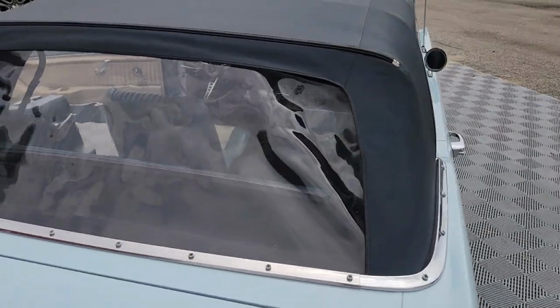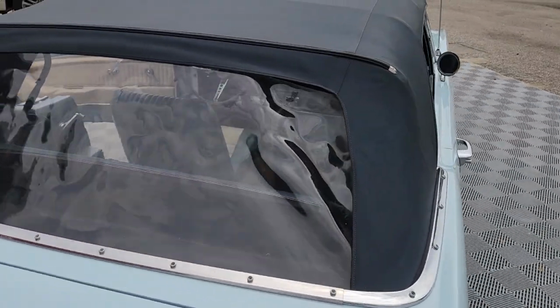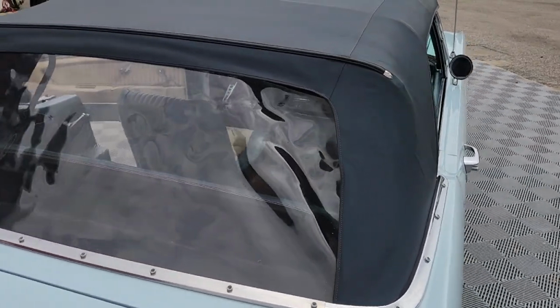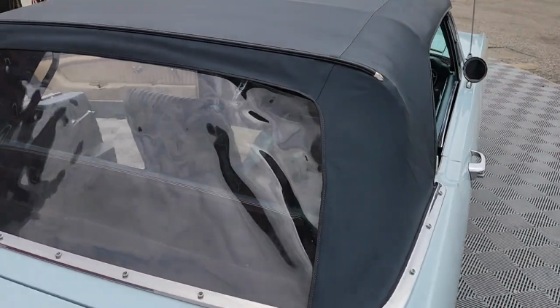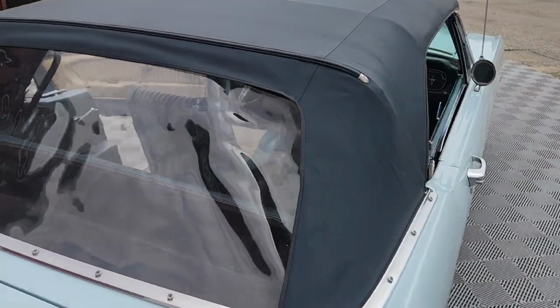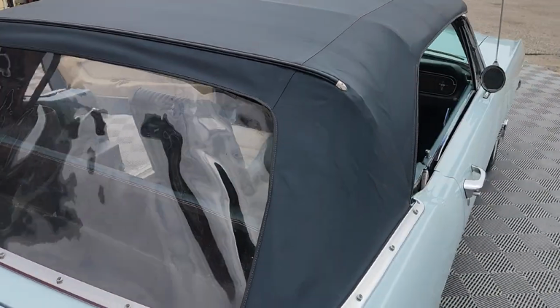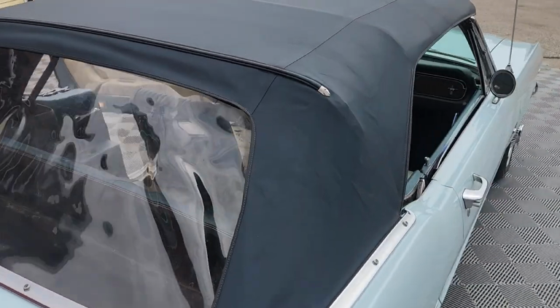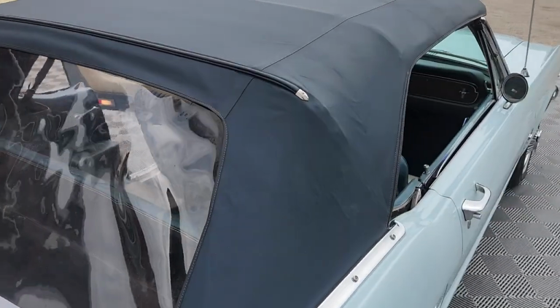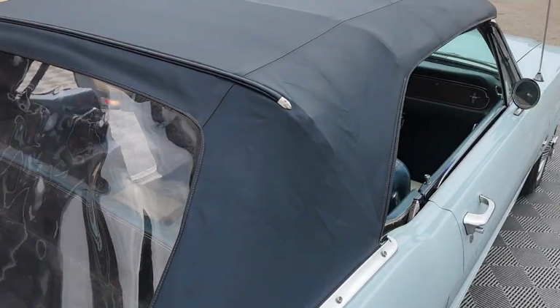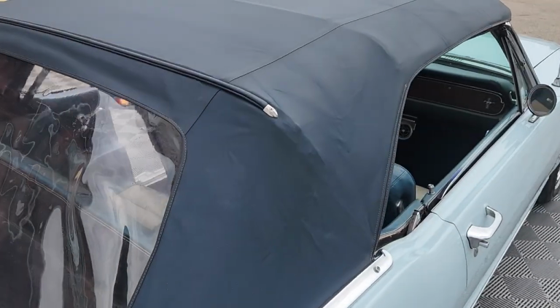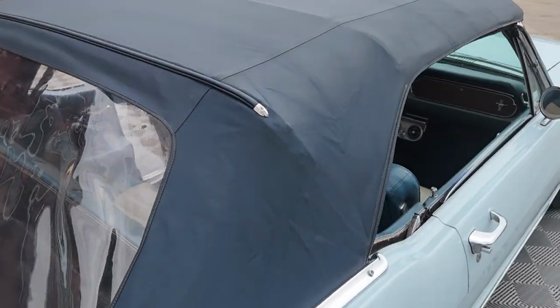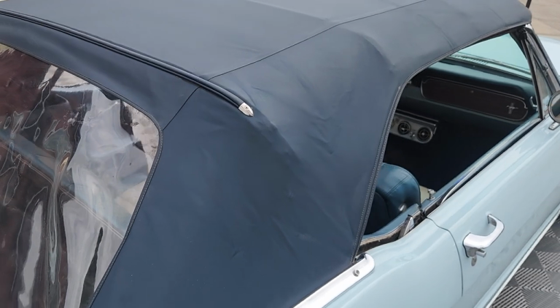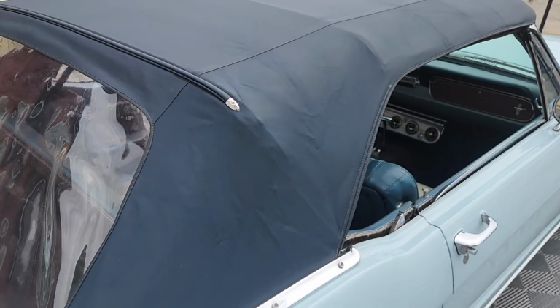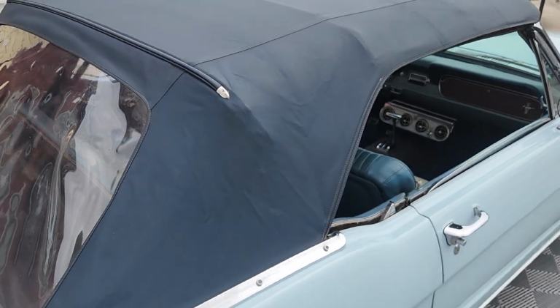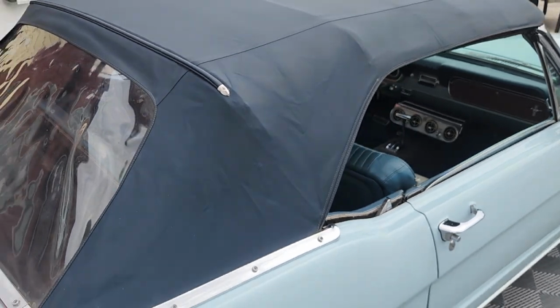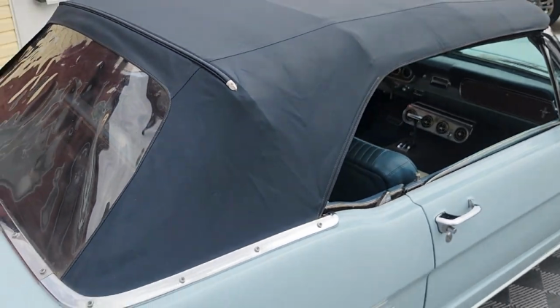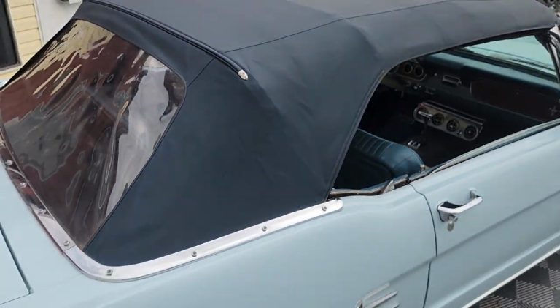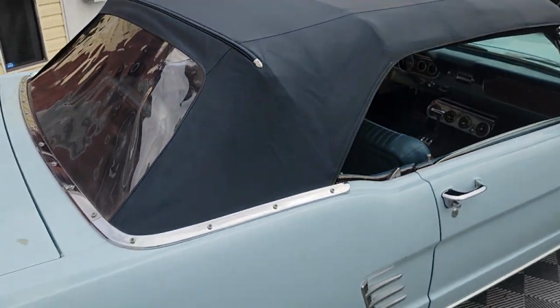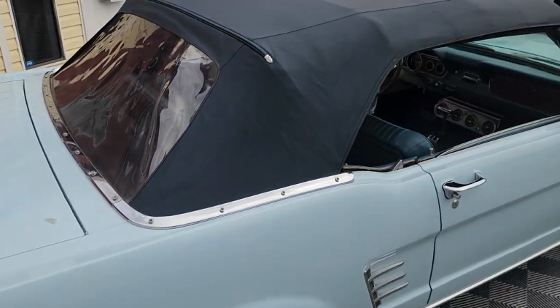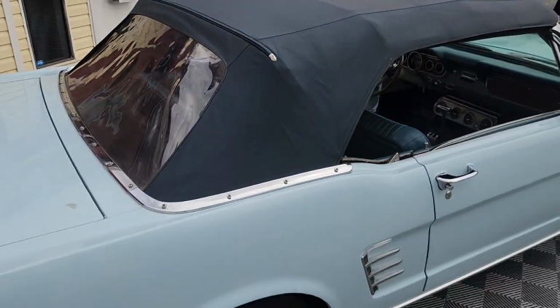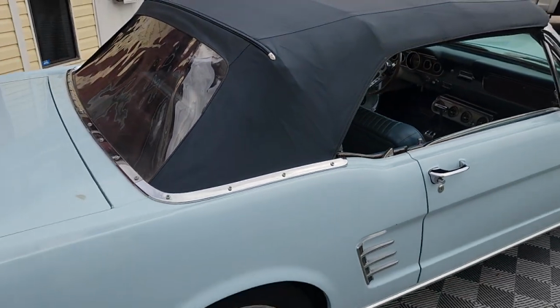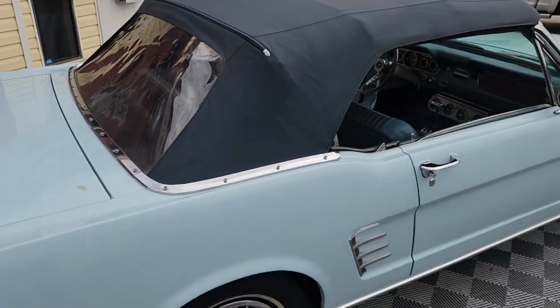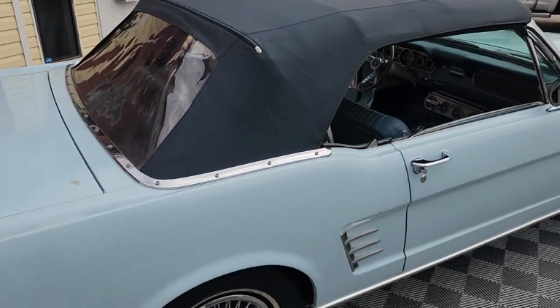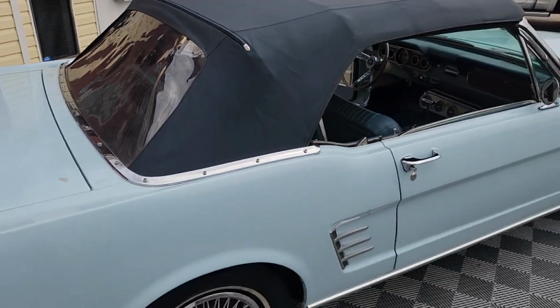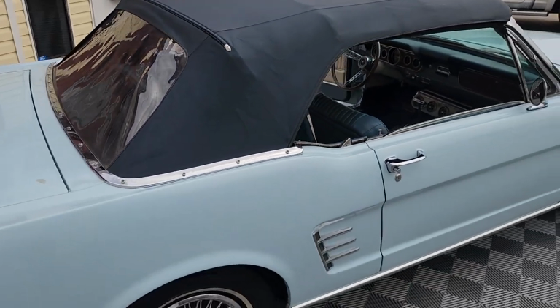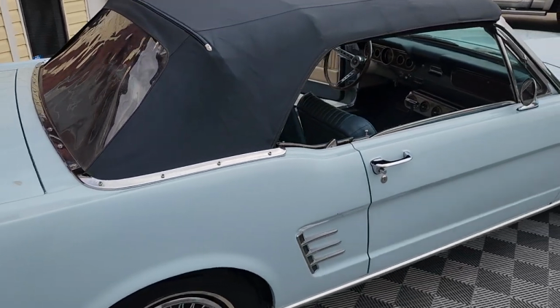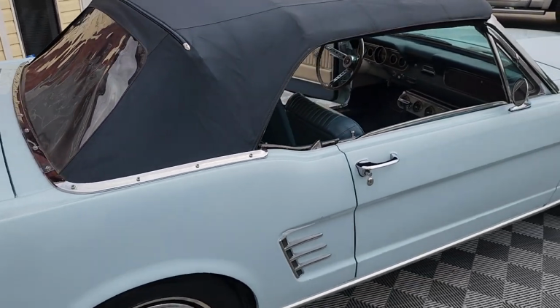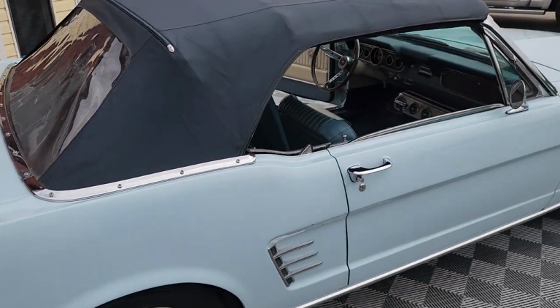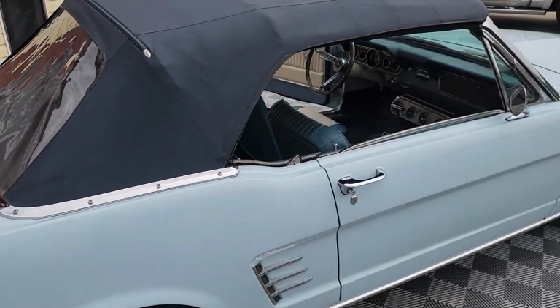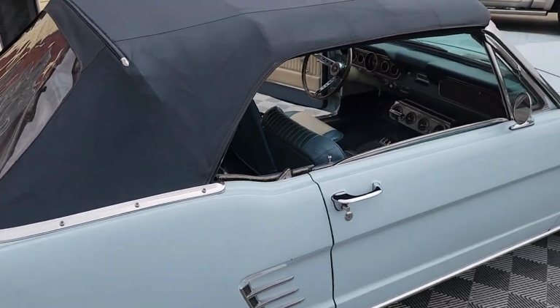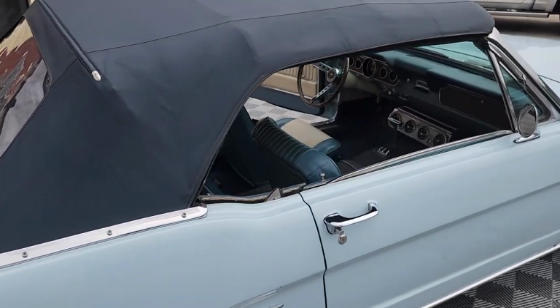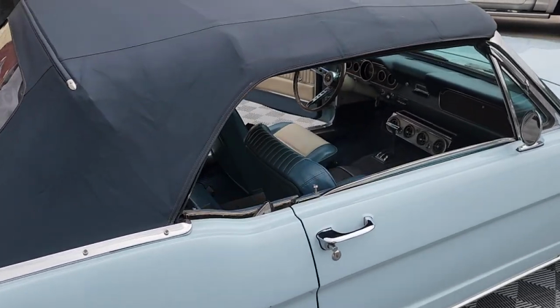I would imagine, if I were the owner, the top would be down most of the time anyway.